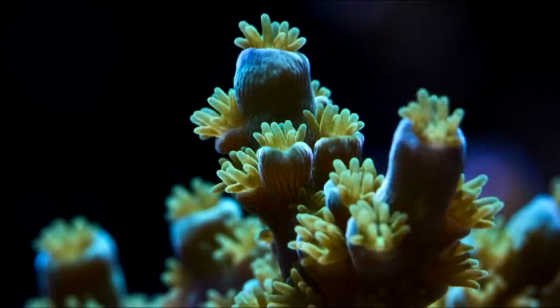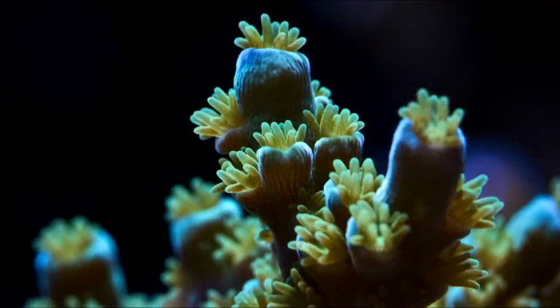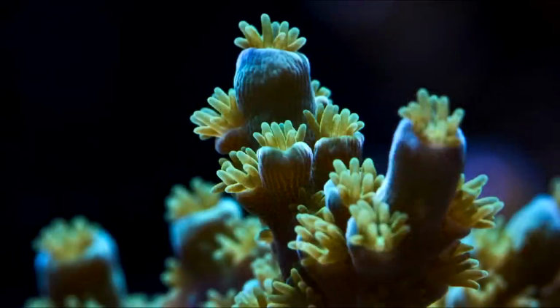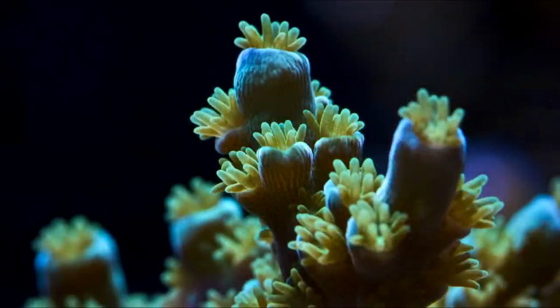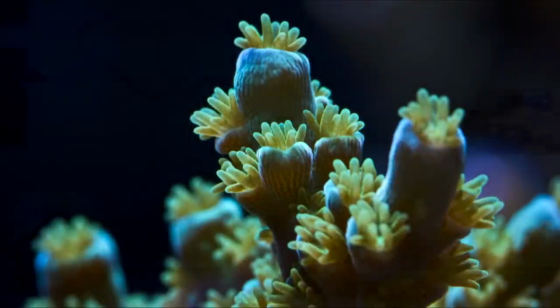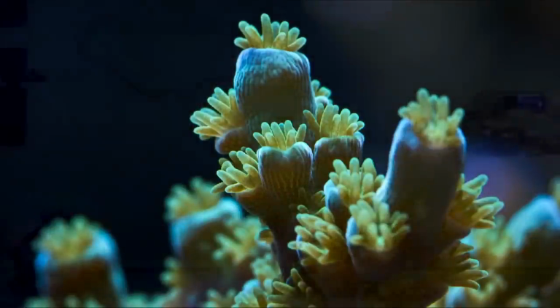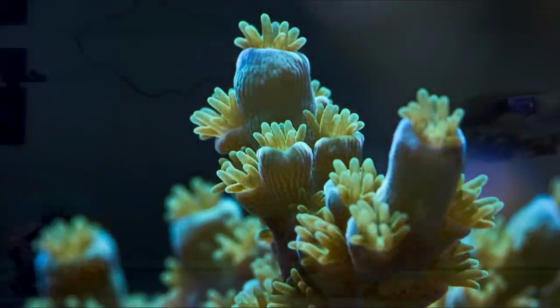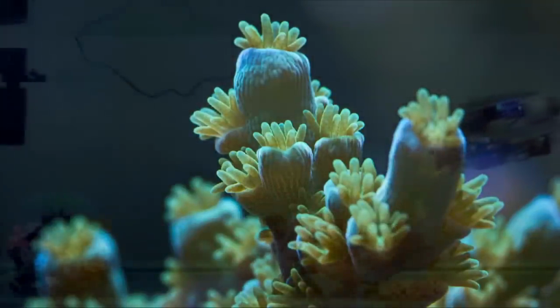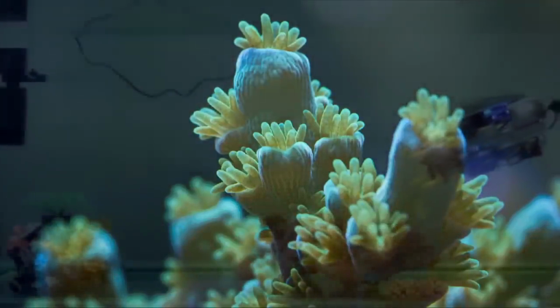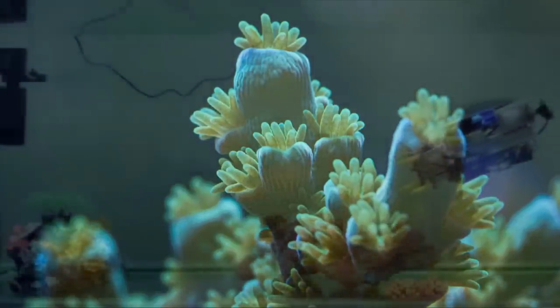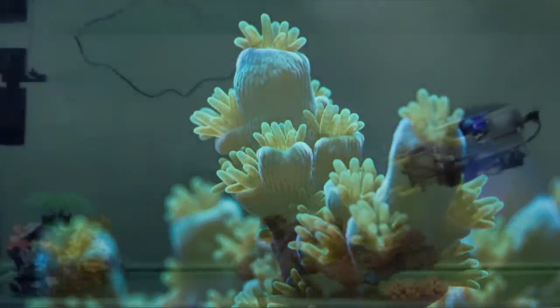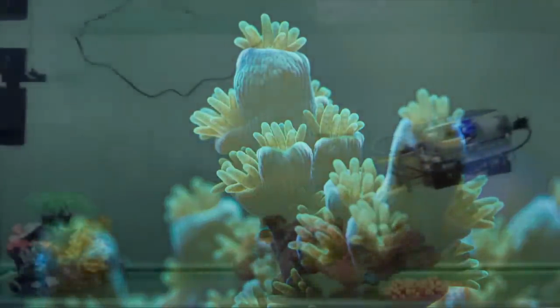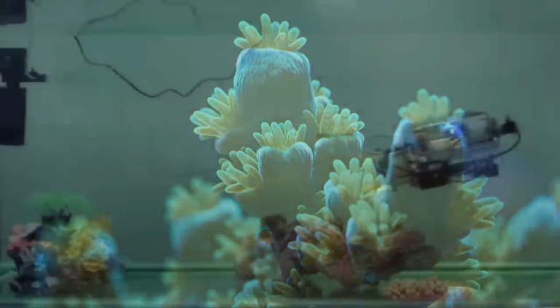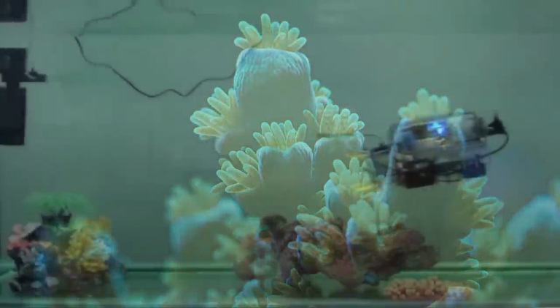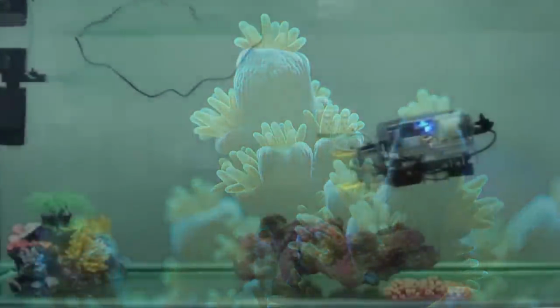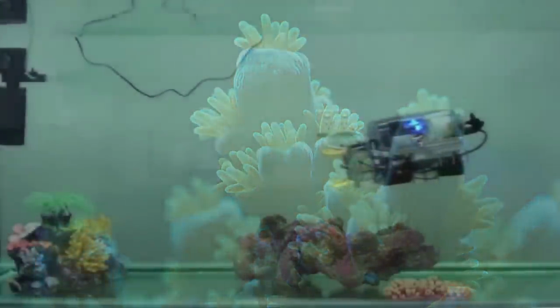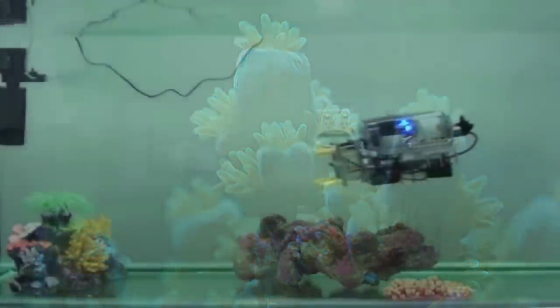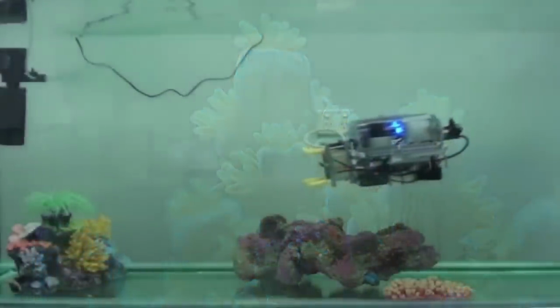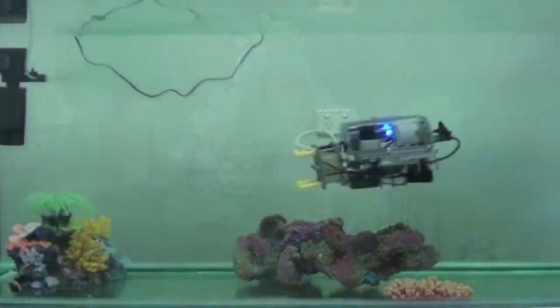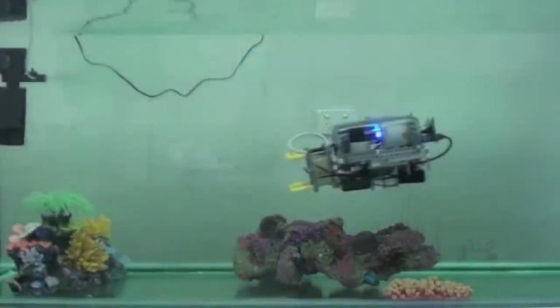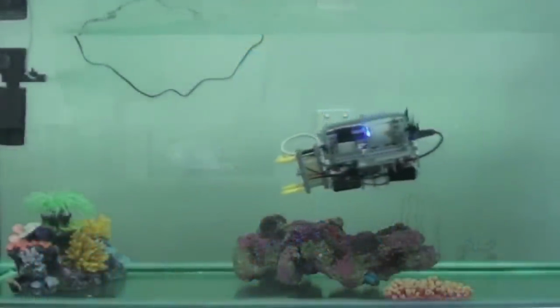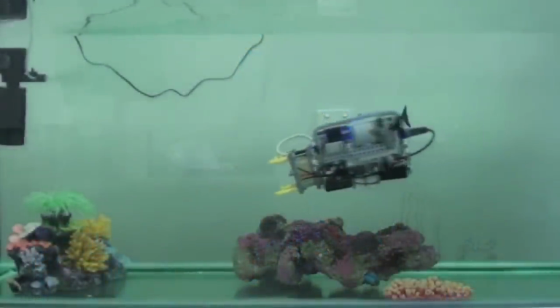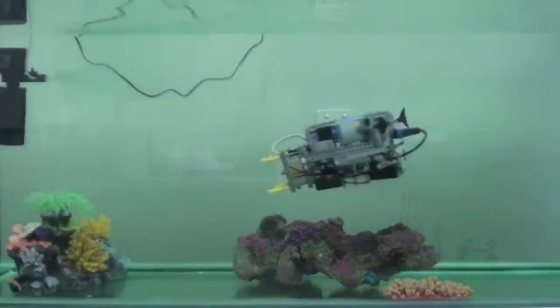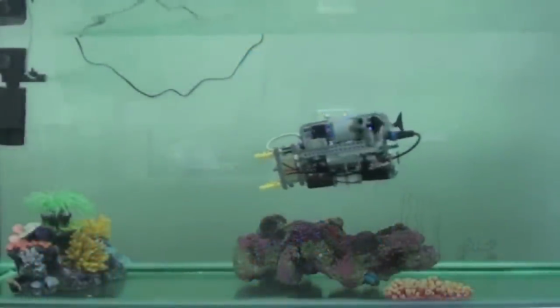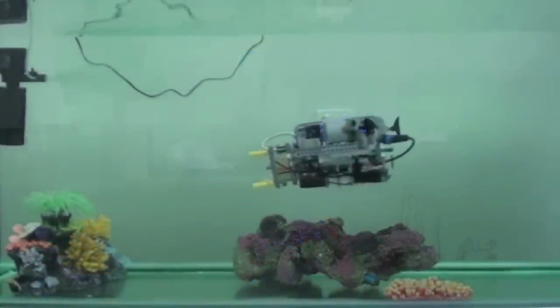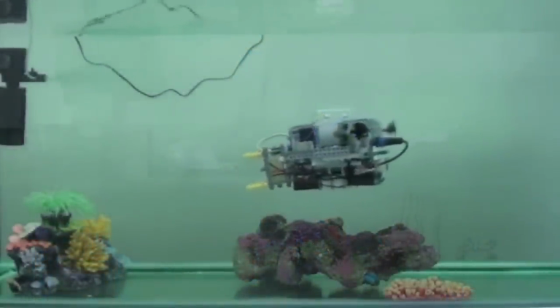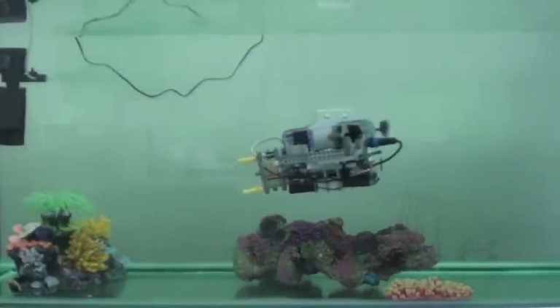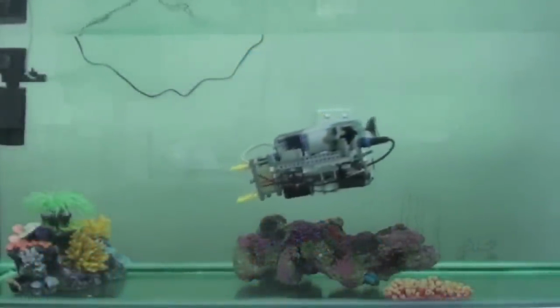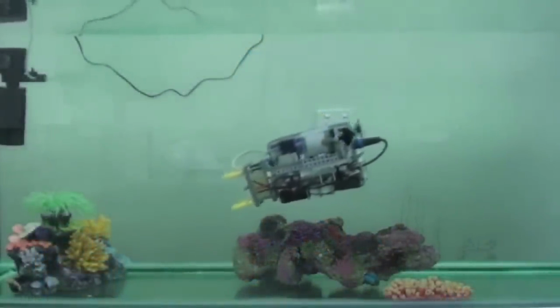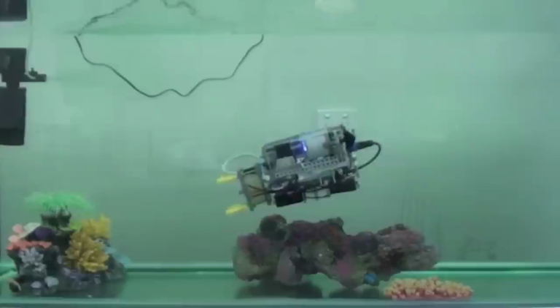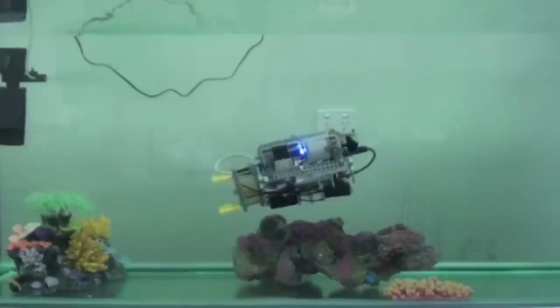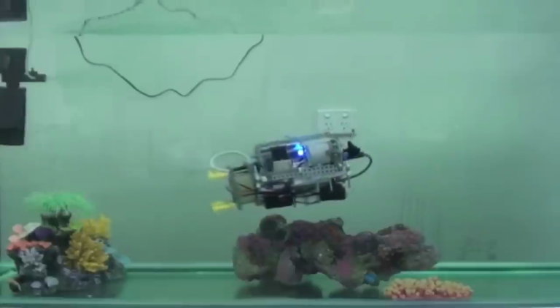Have you ever wanted to know what your tank would look like from the point of view of your fish? Well, this Lego underwater vehicle could help you do just that.